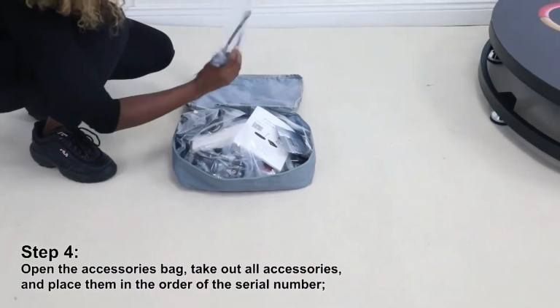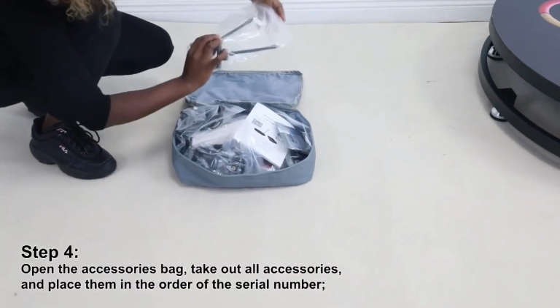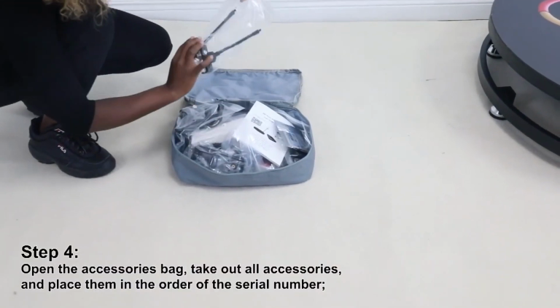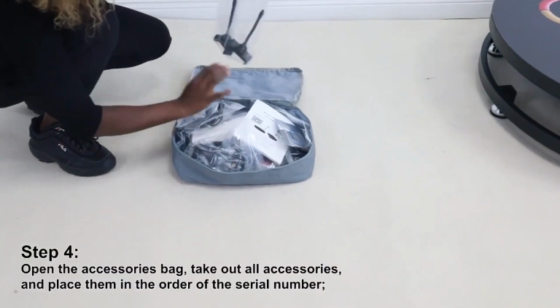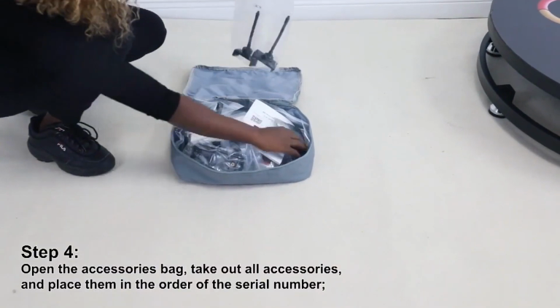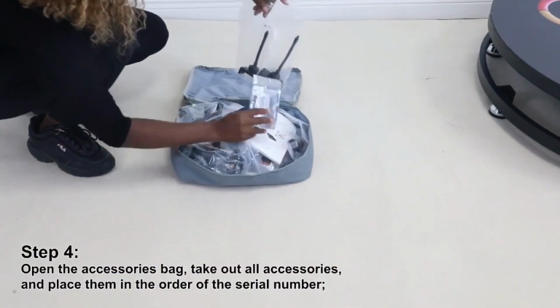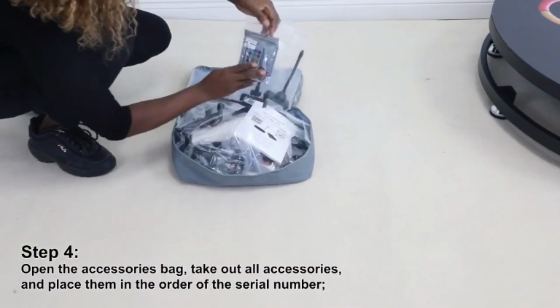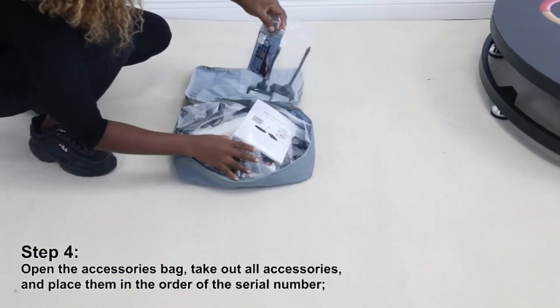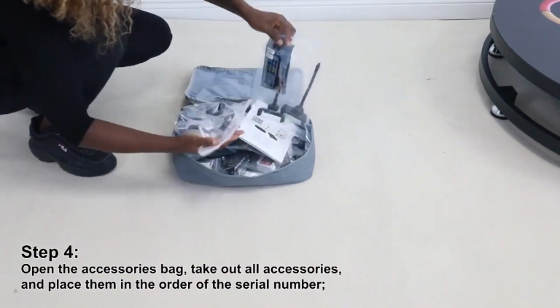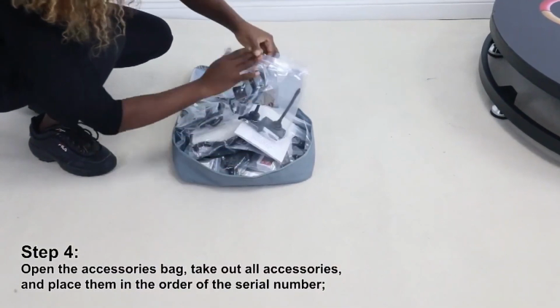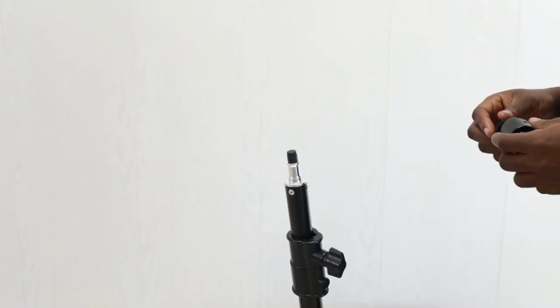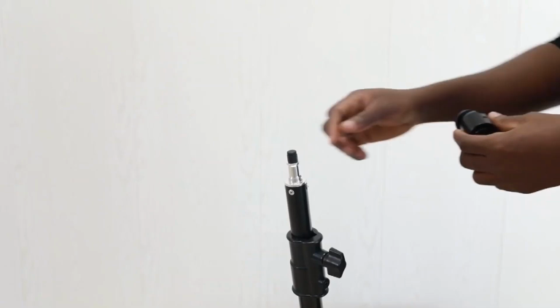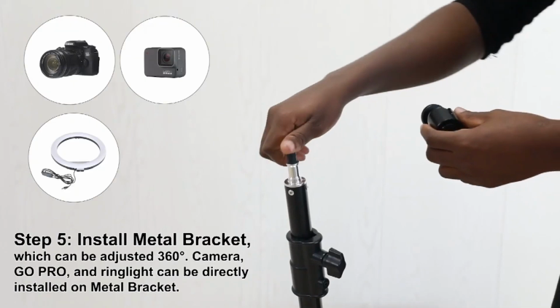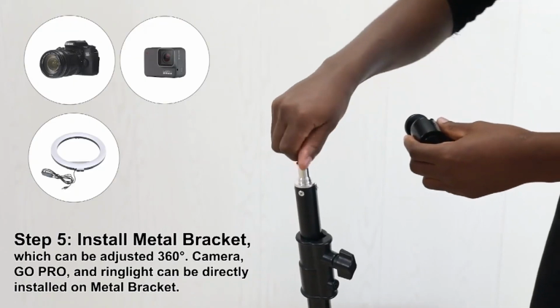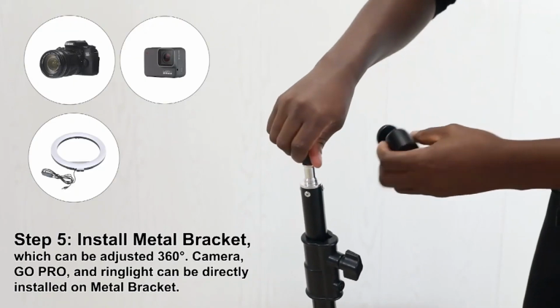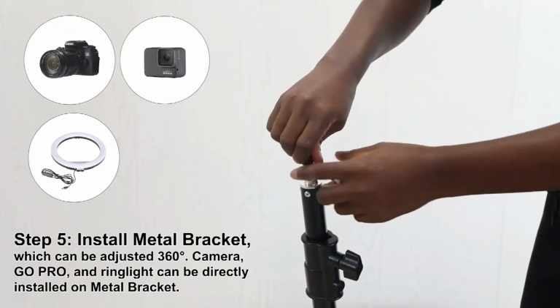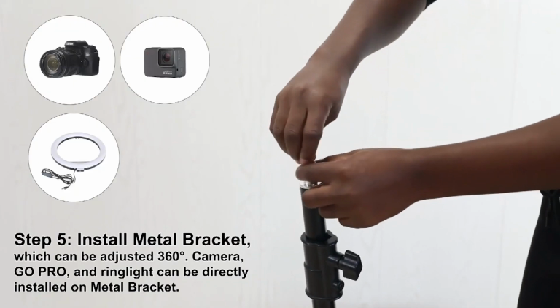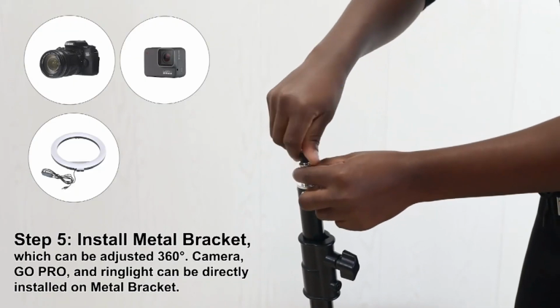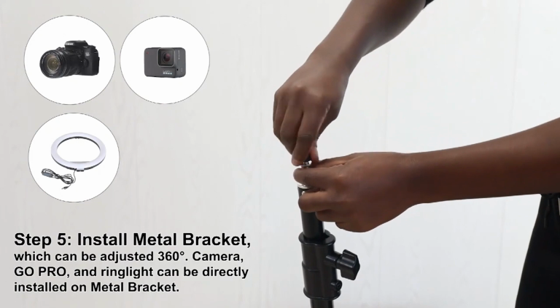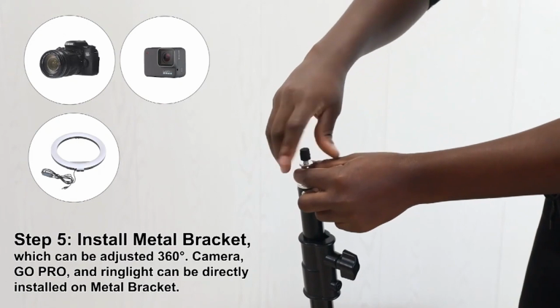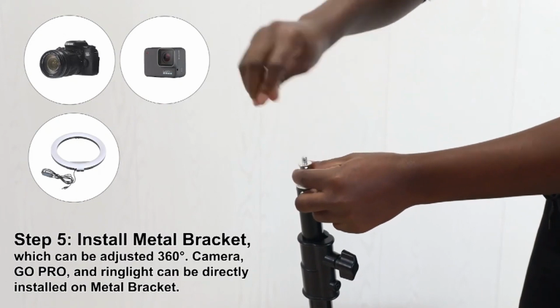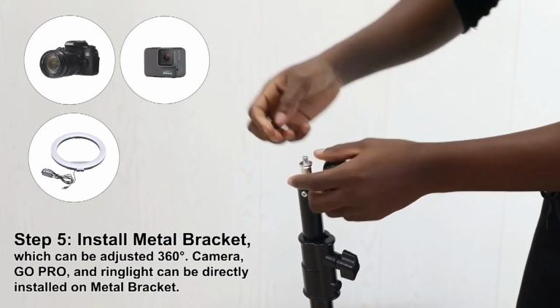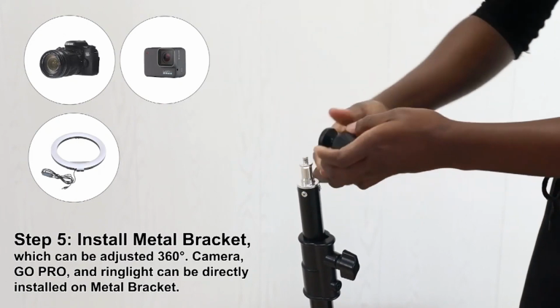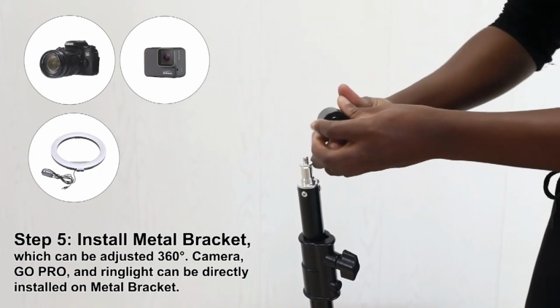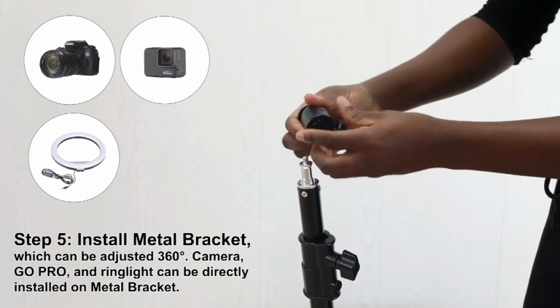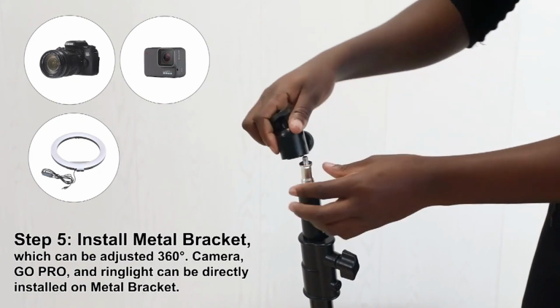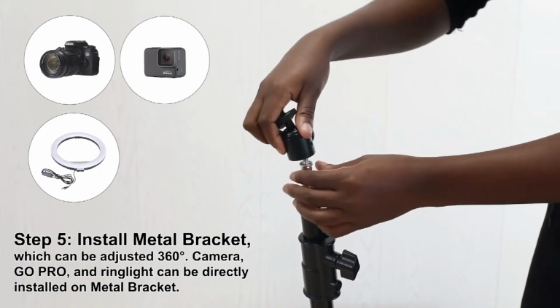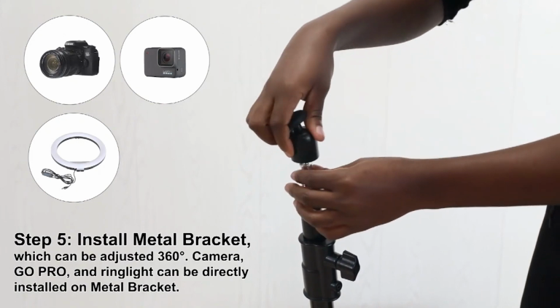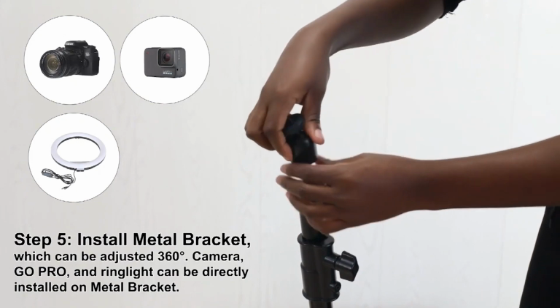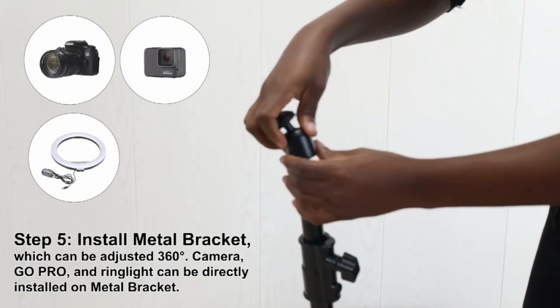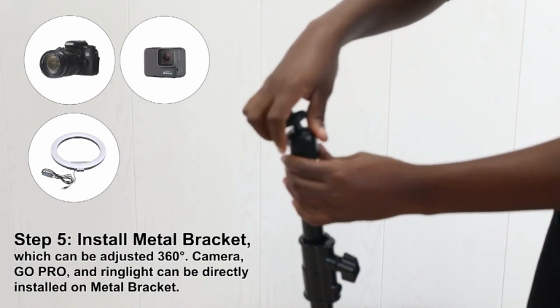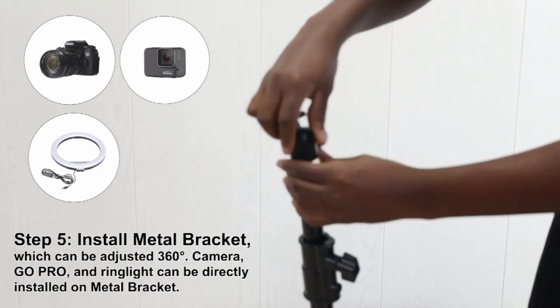Step 4: Open the accessories bag, take out all accessories and place them in the order of the serial numbers.